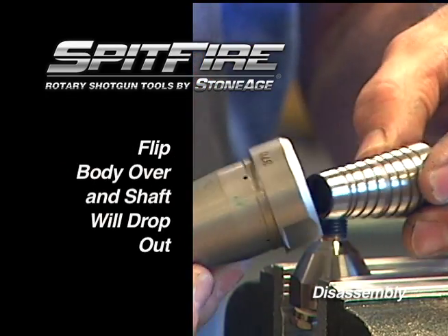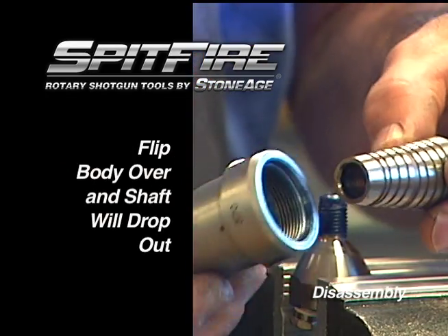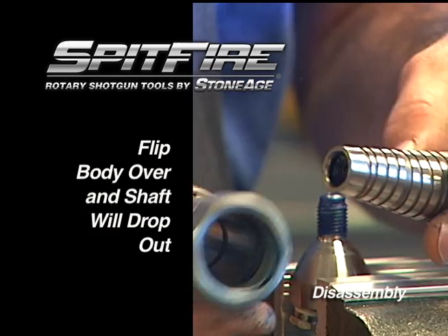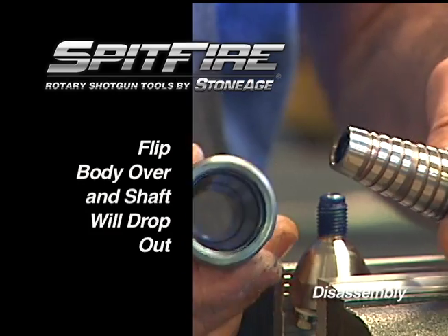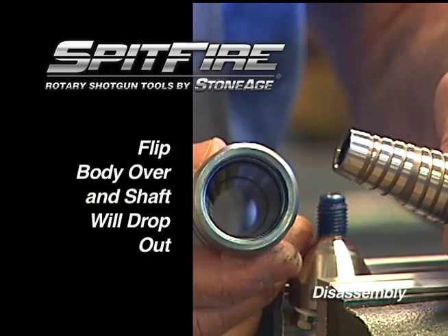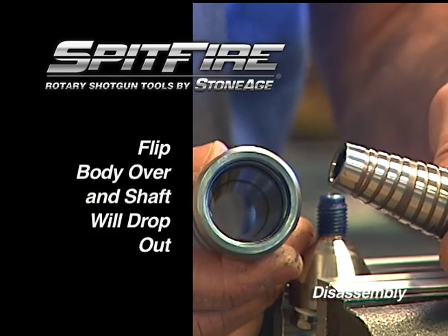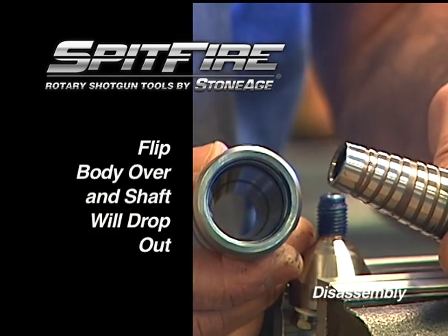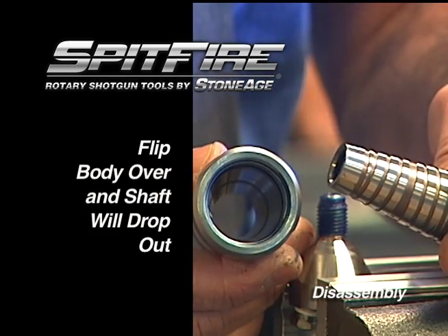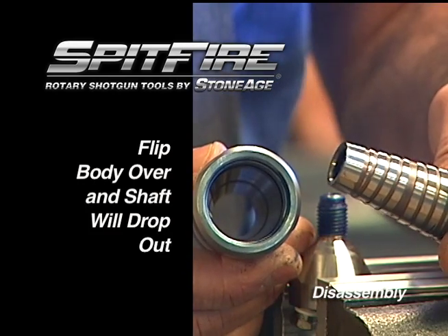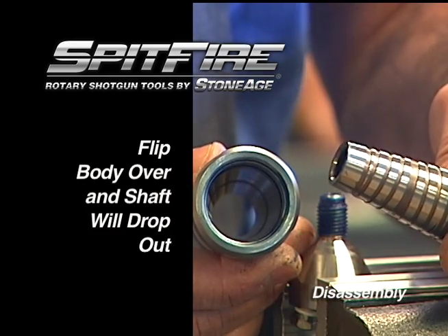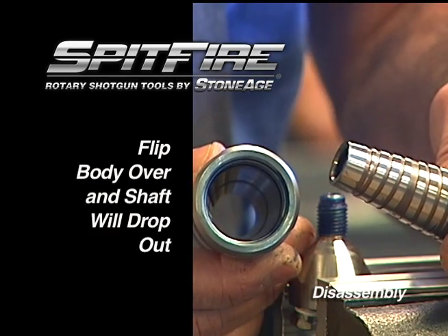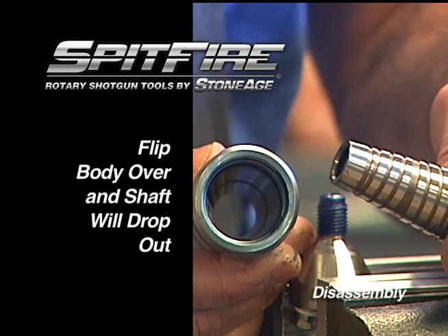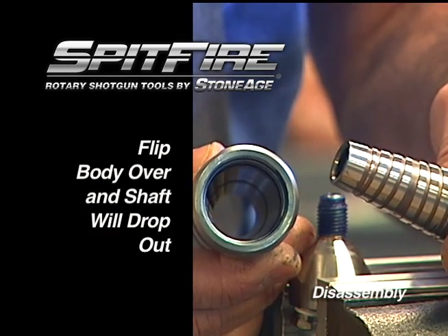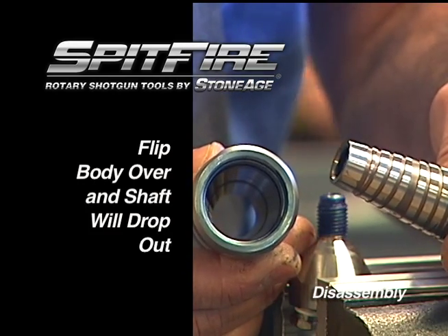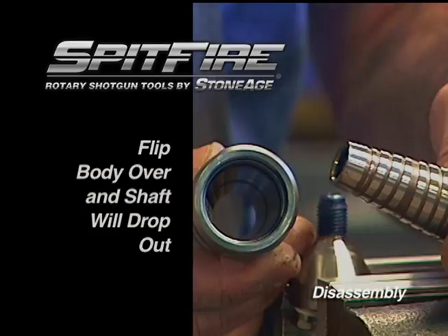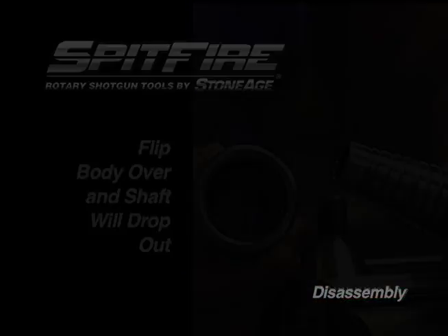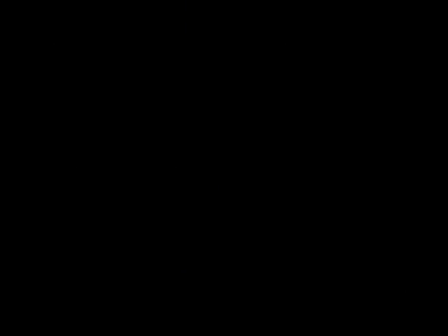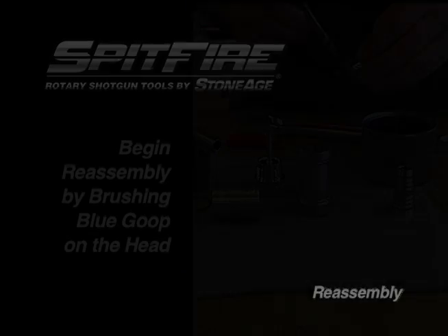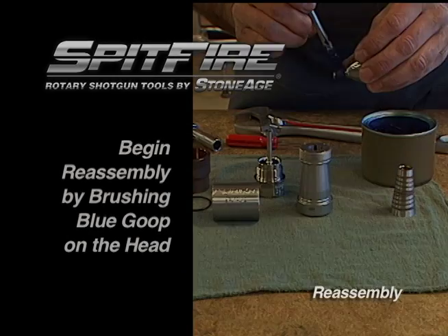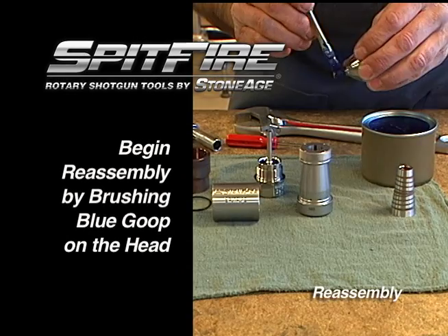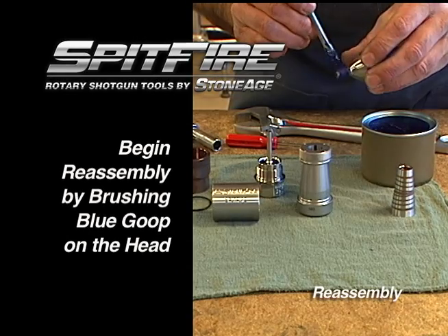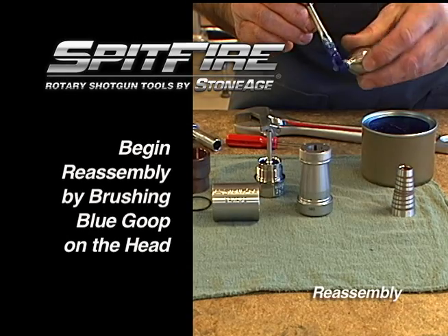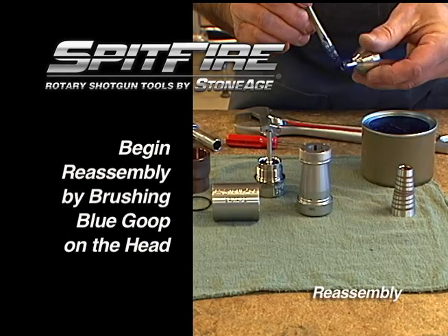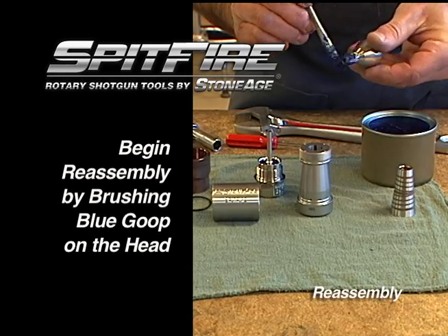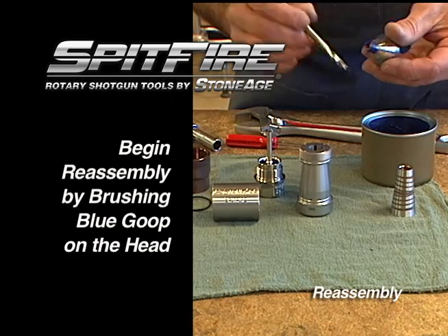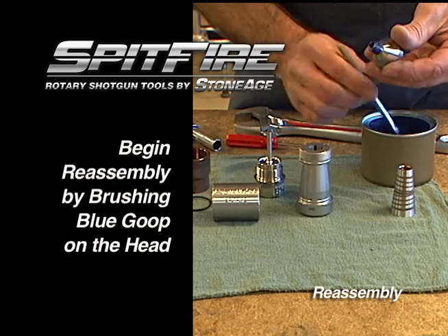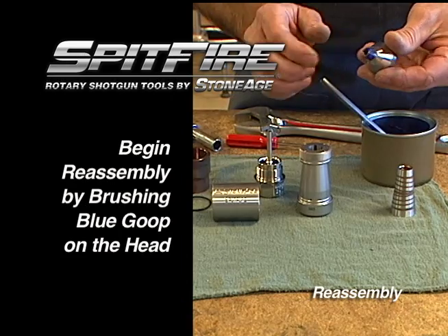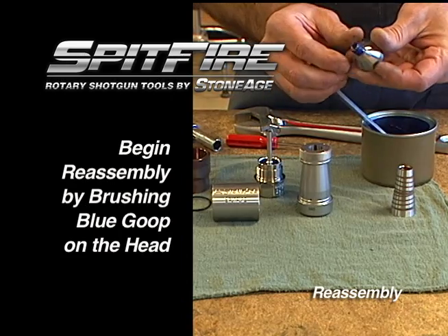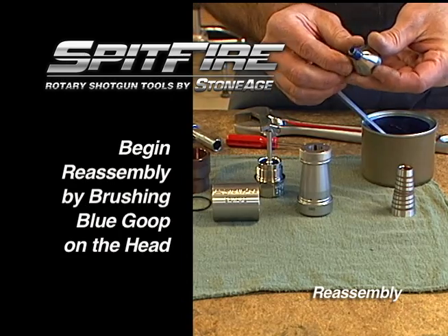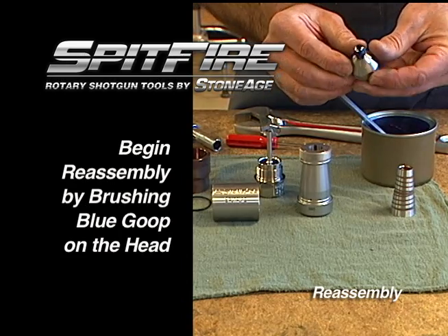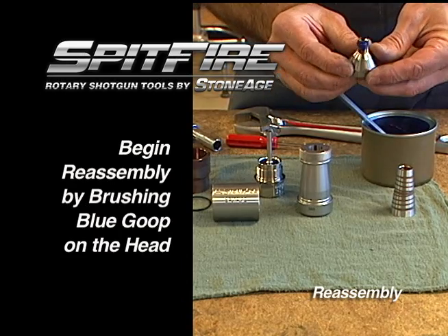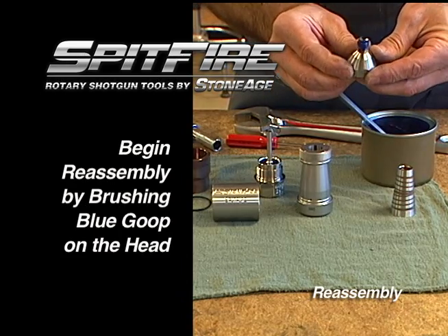Wash and blow dry all parts. Prepare for assembly. Begin by brushing blue goop on the threads of the head.